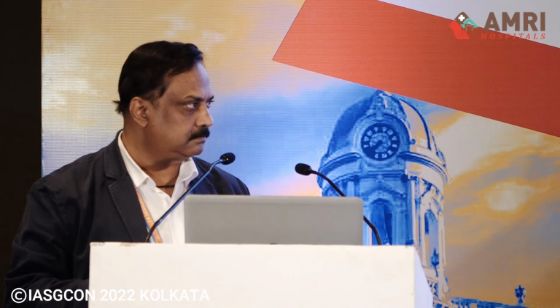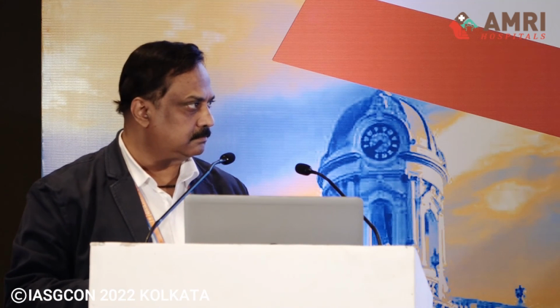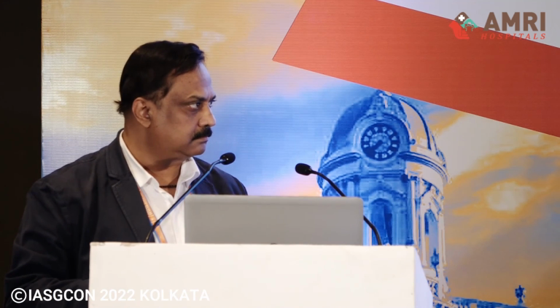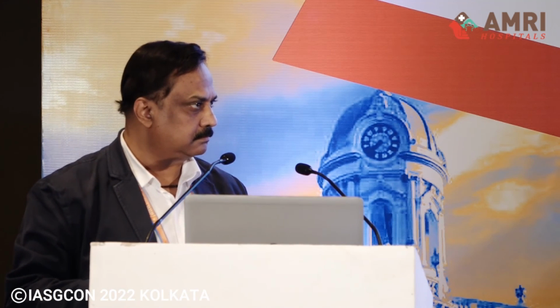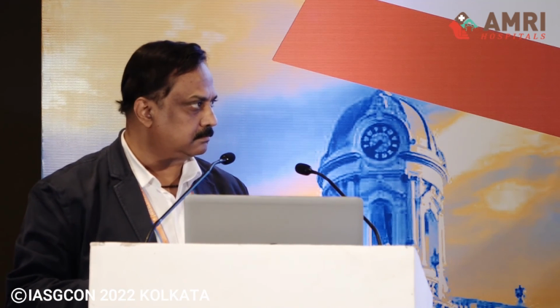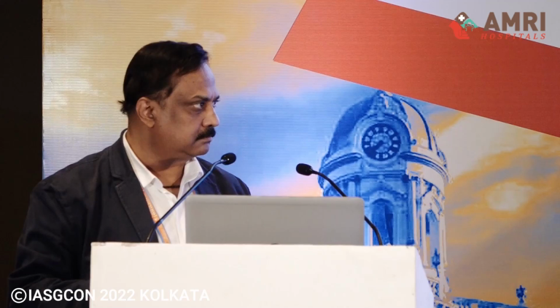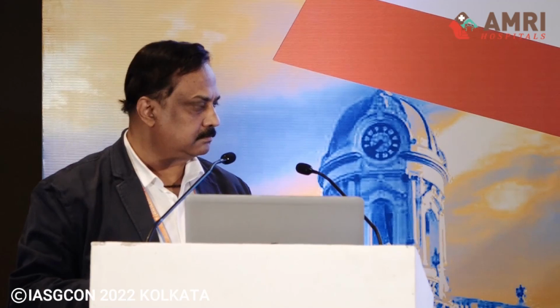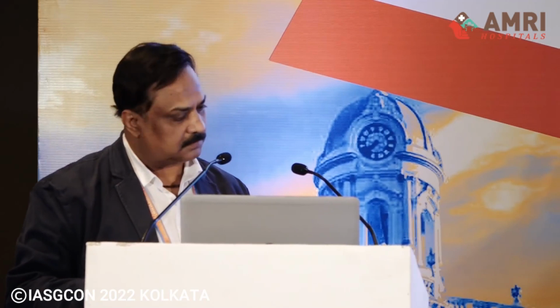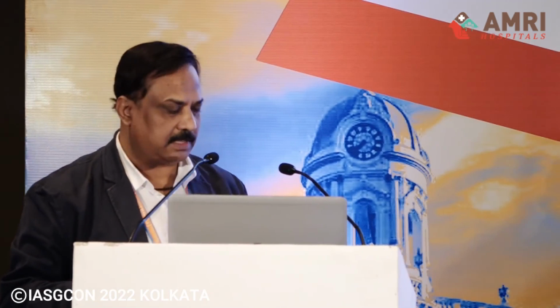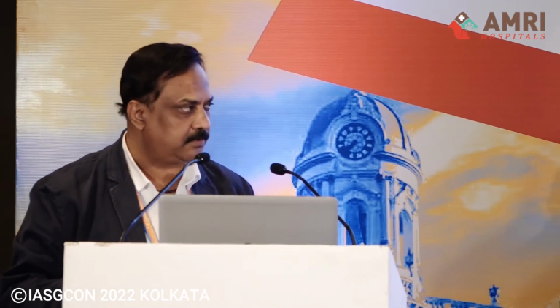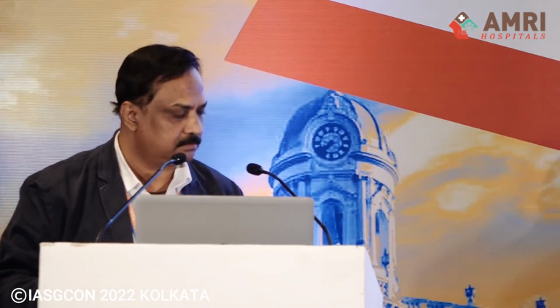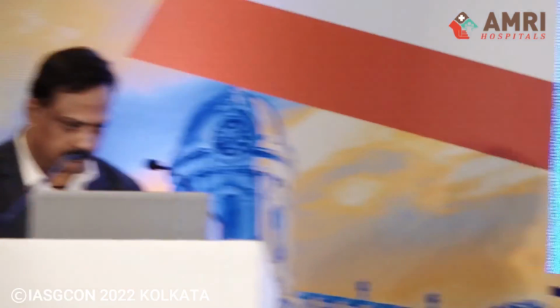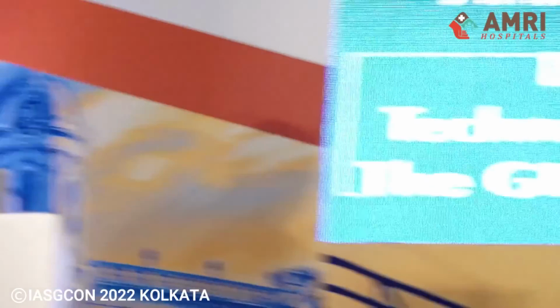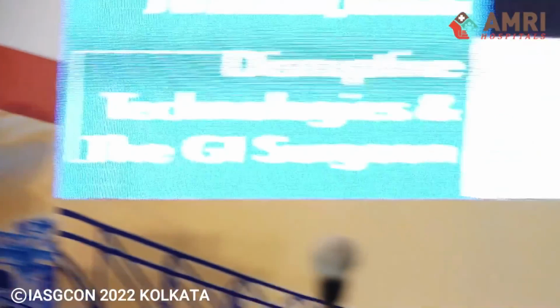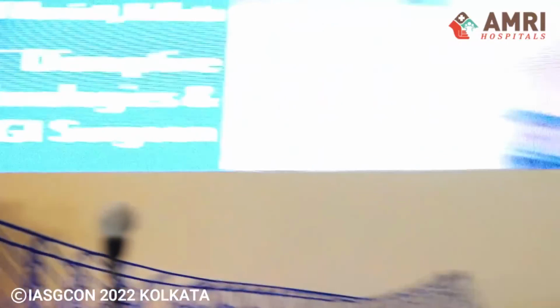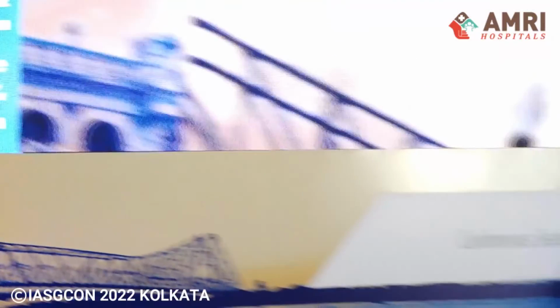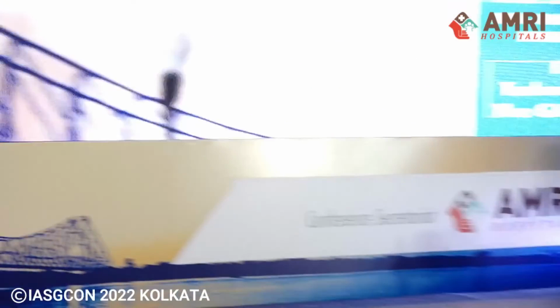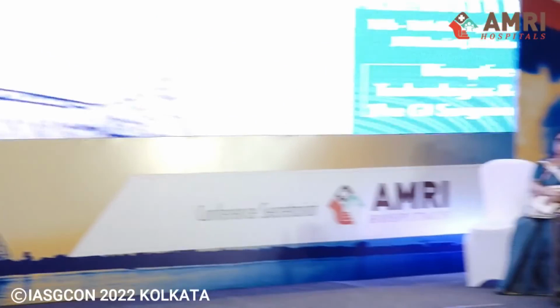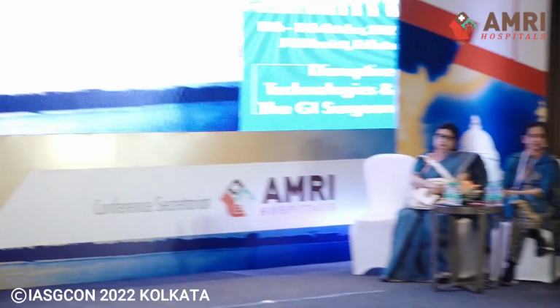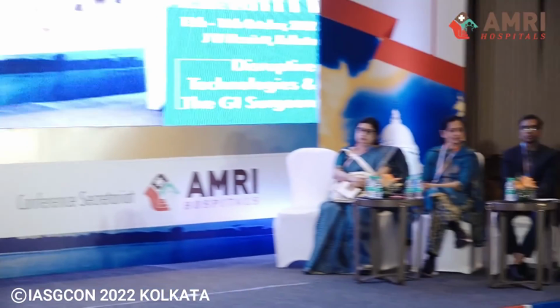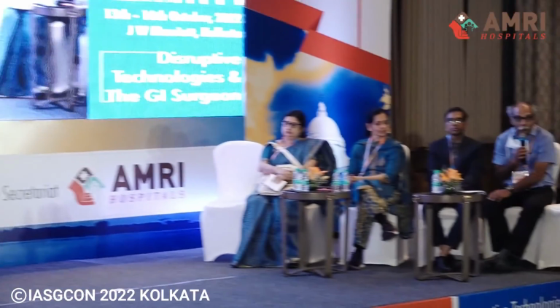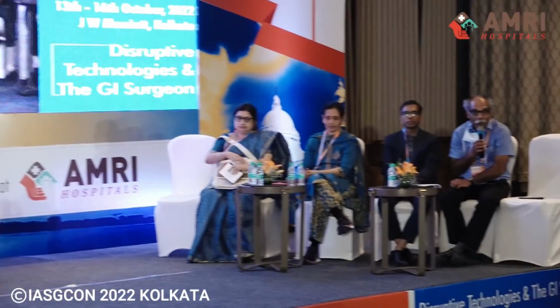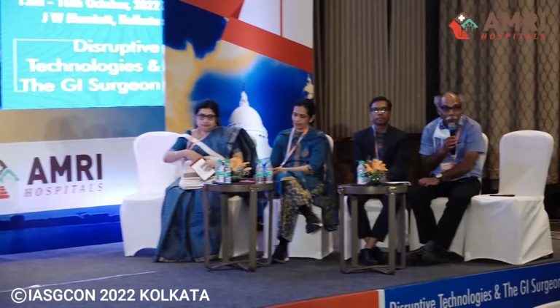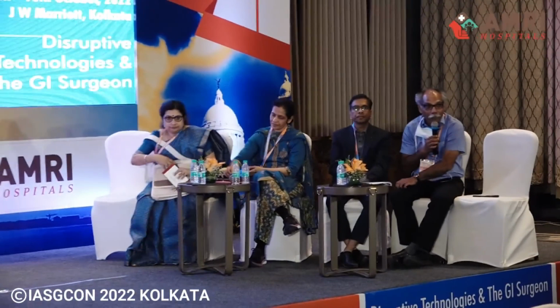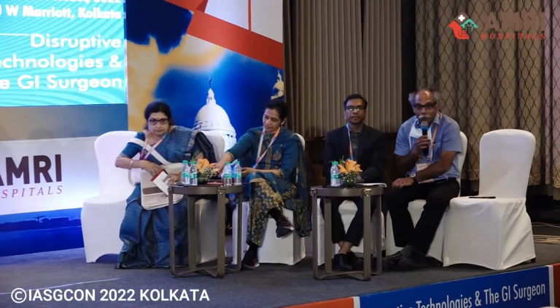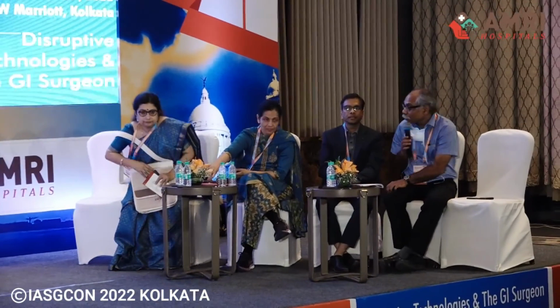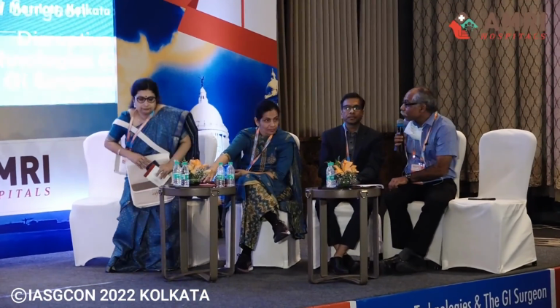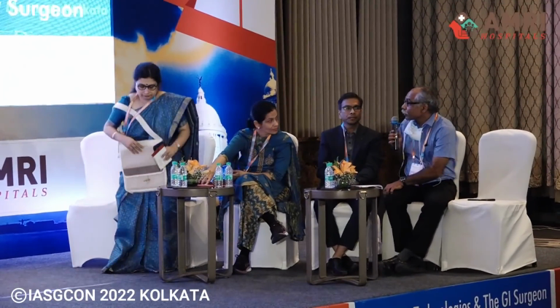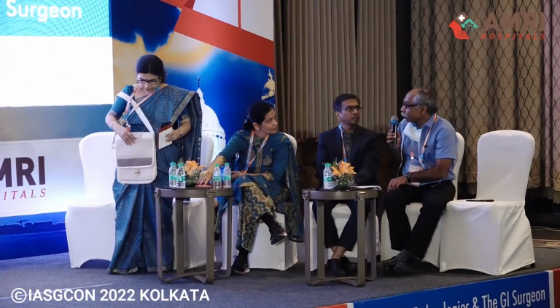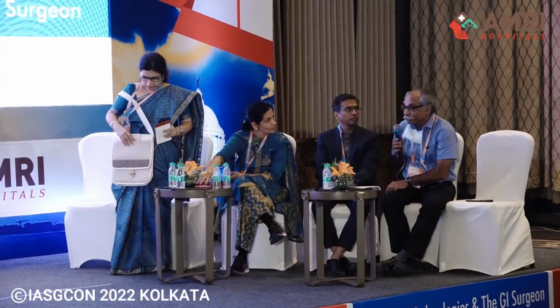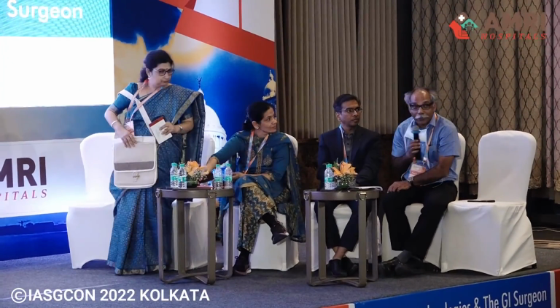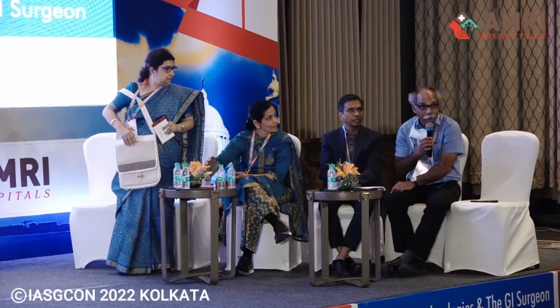There are no other questions. Thank you Dr. Chandra for a wonderful presentation. We conclude the session. Thank you.